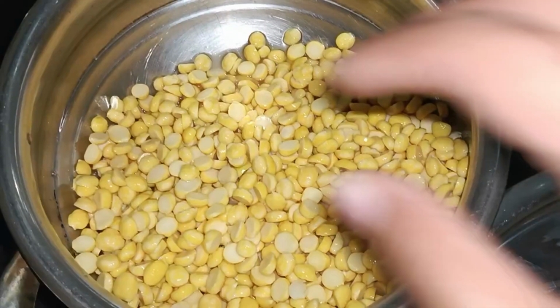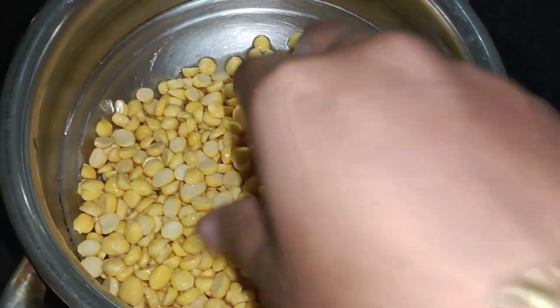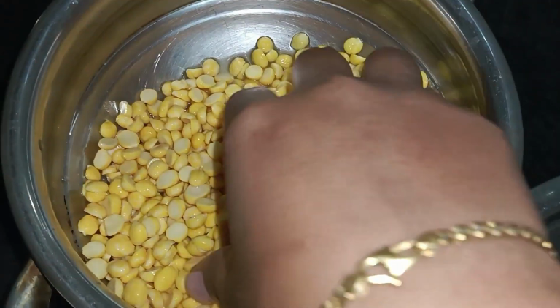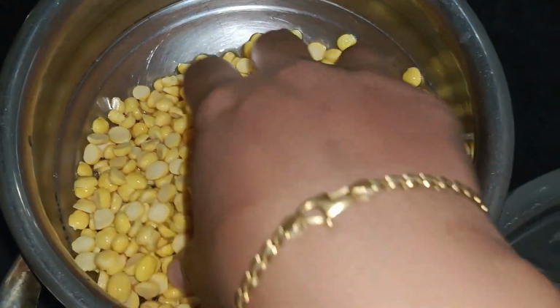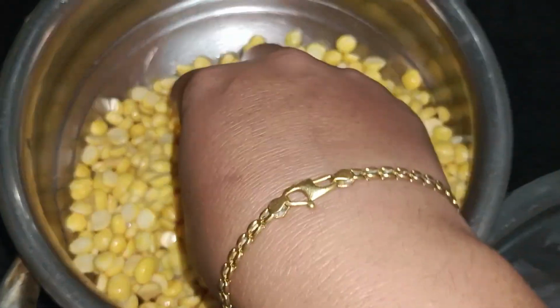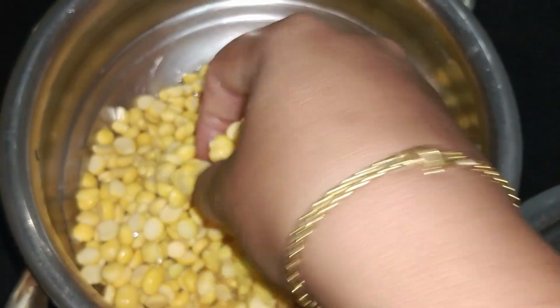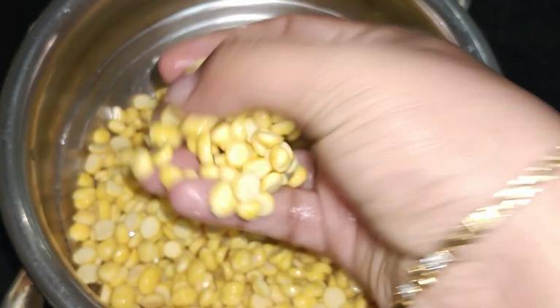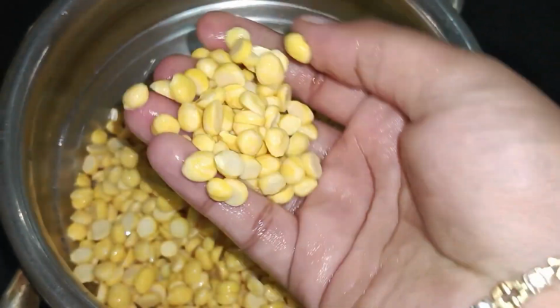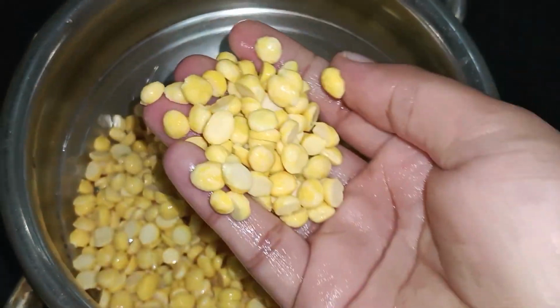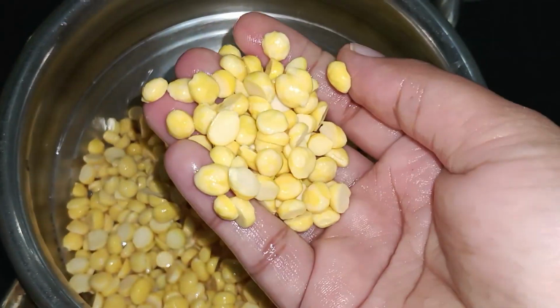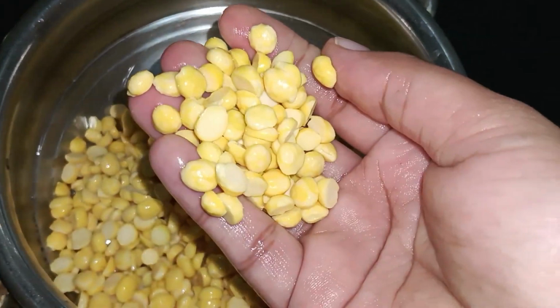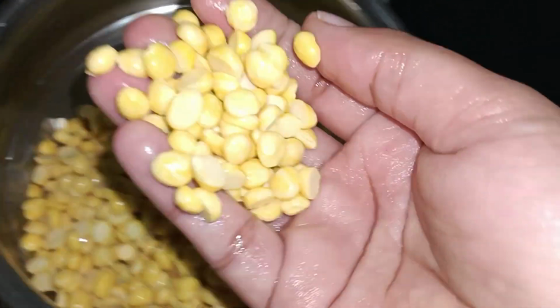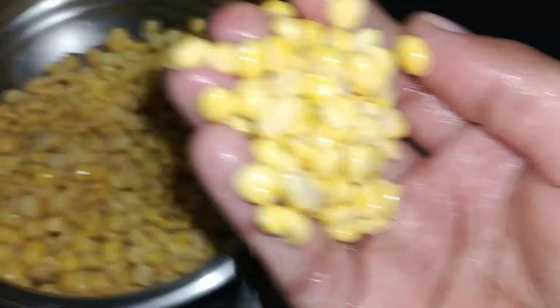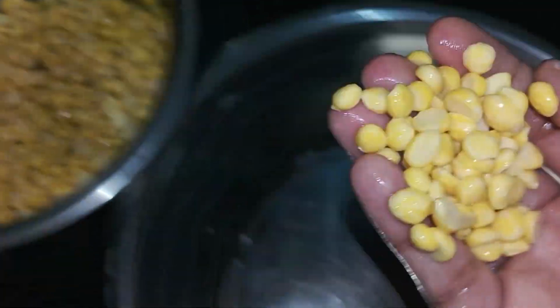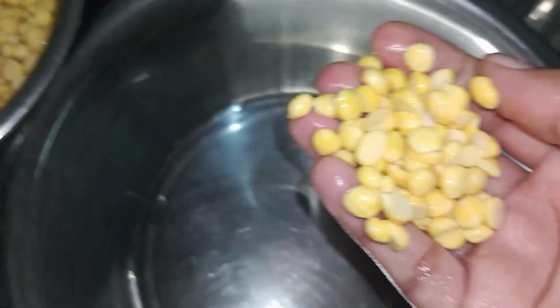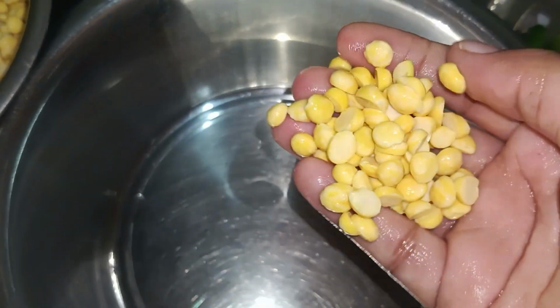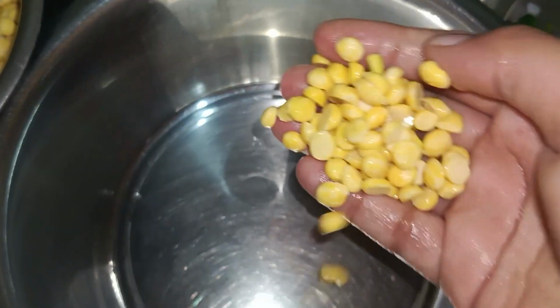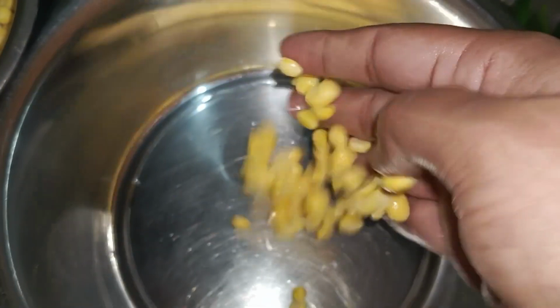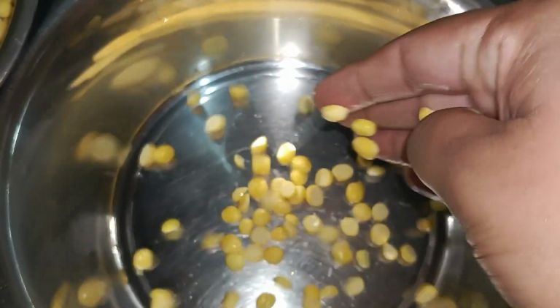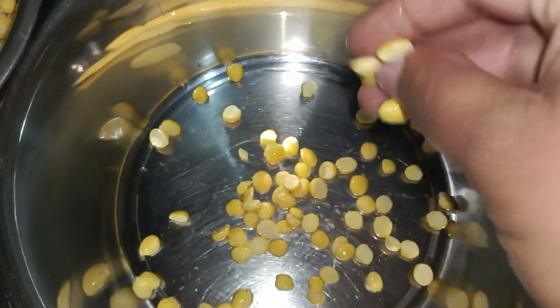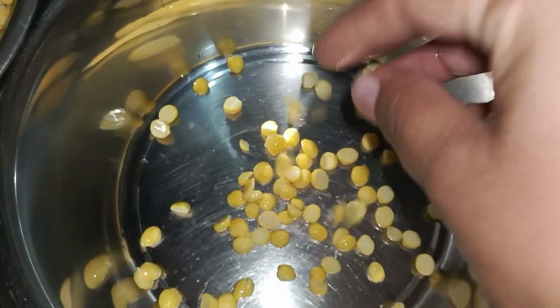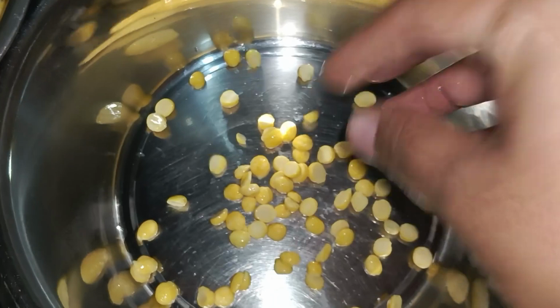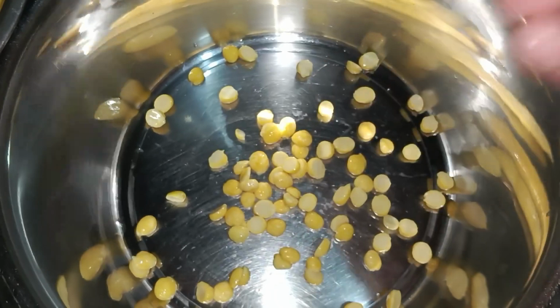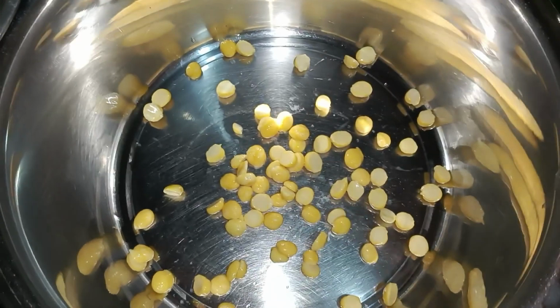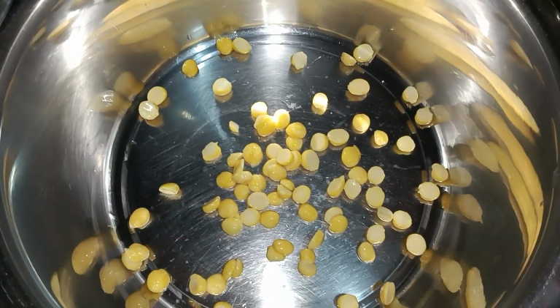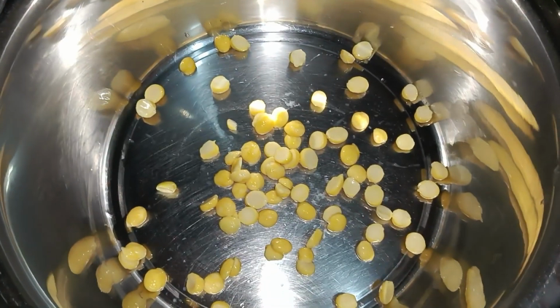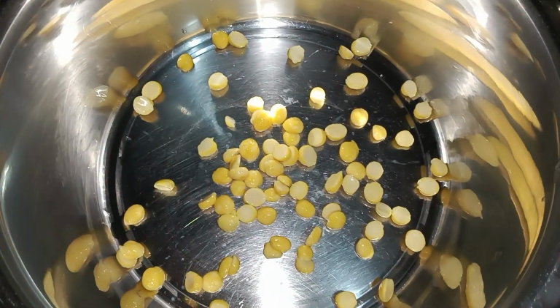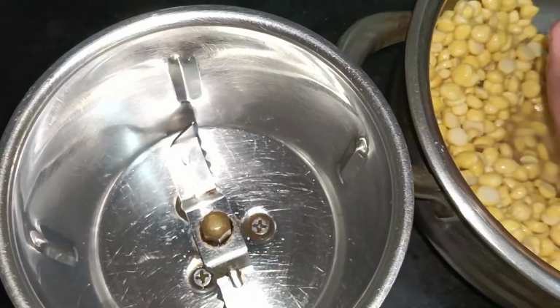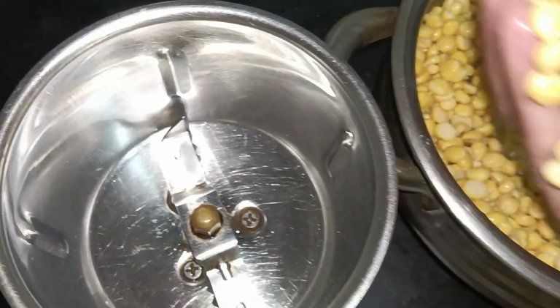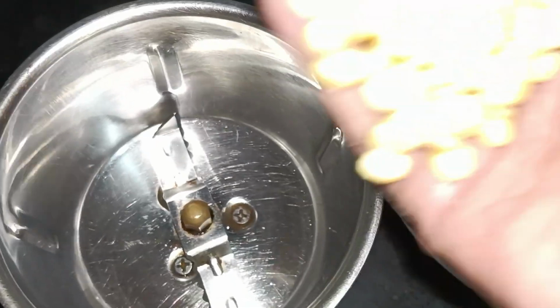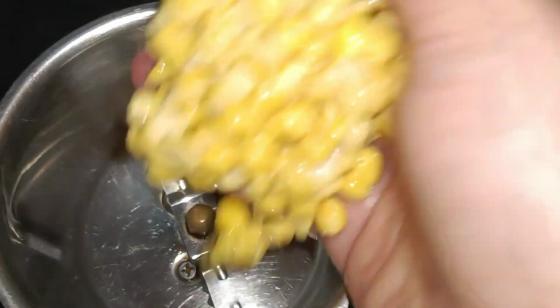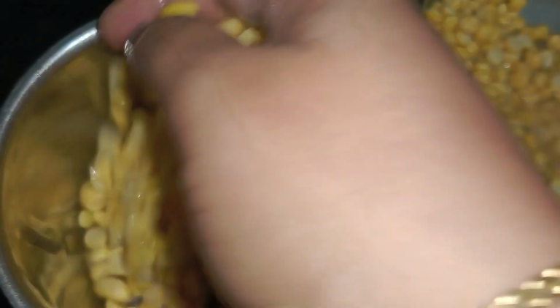I am going to add 1 tablespoon of sauce. I am going to add 1 bowl. Next,